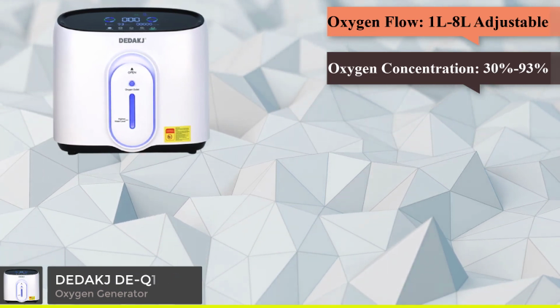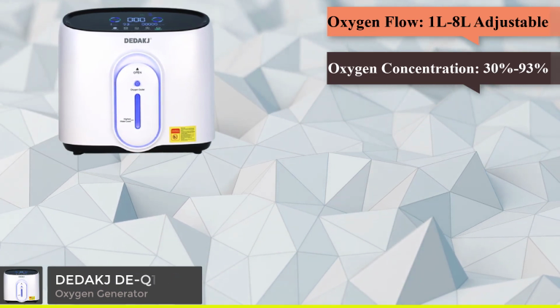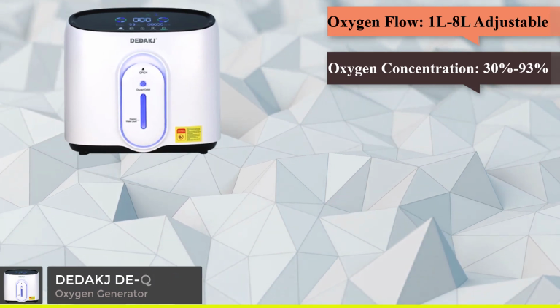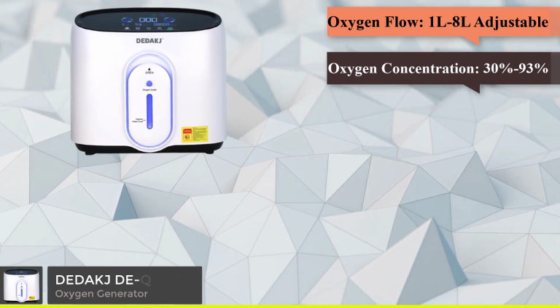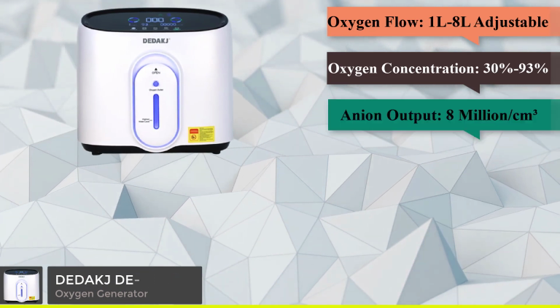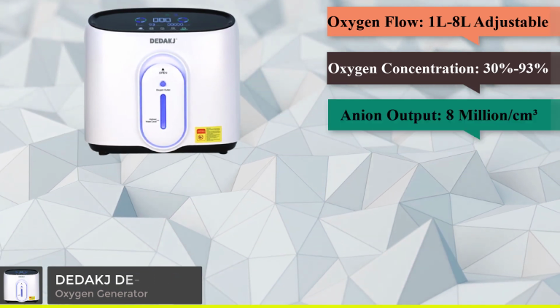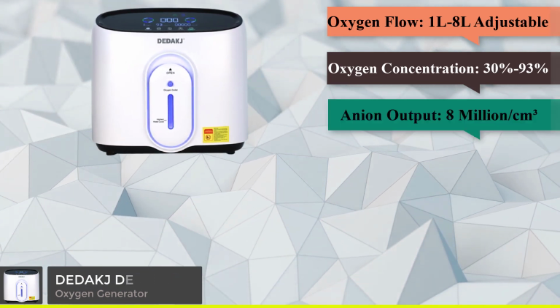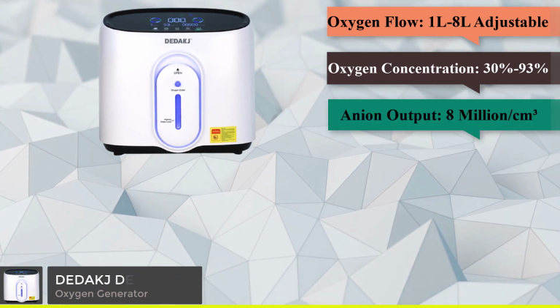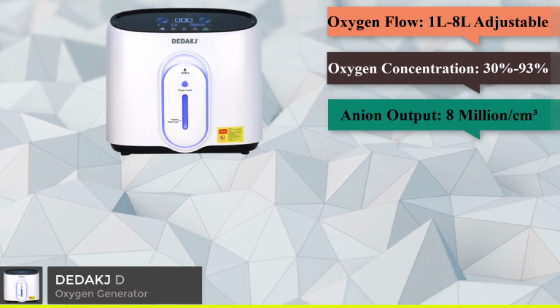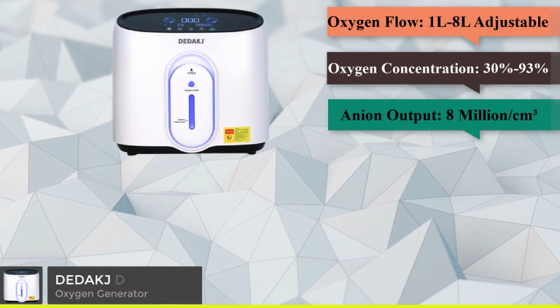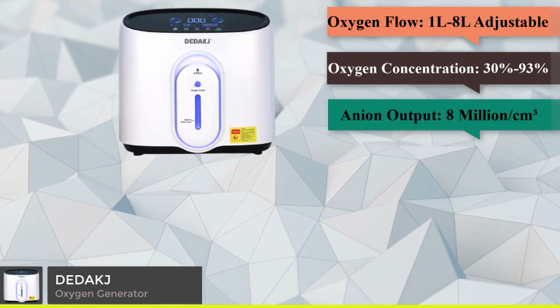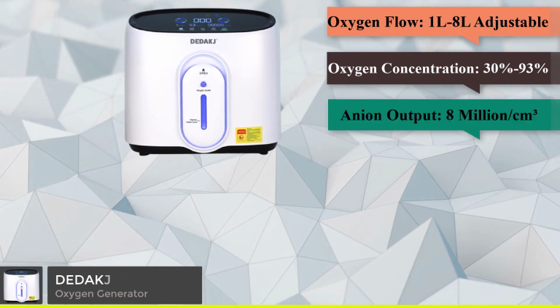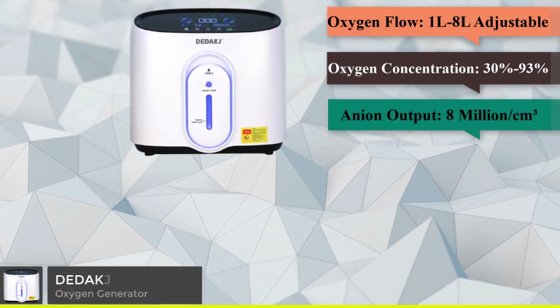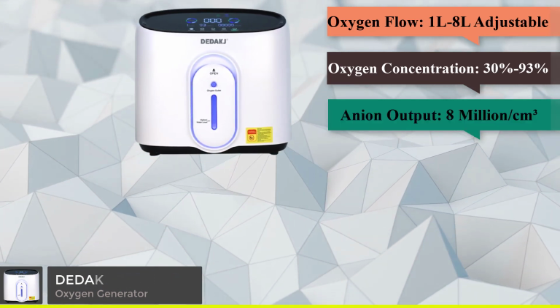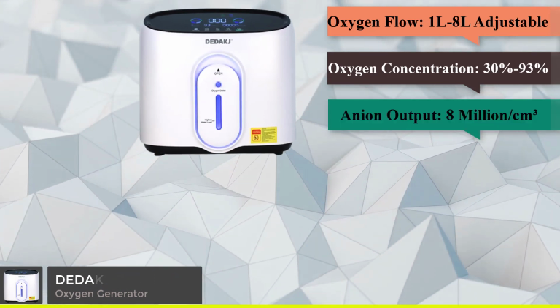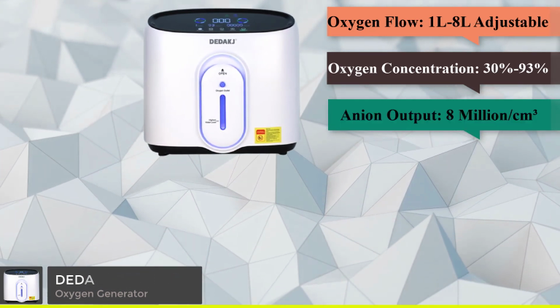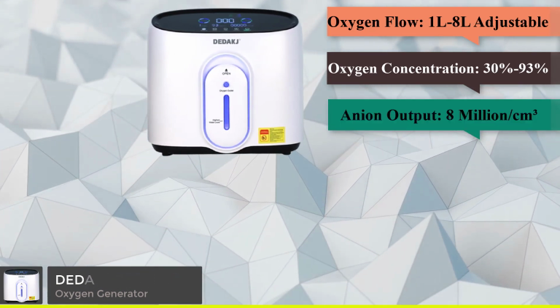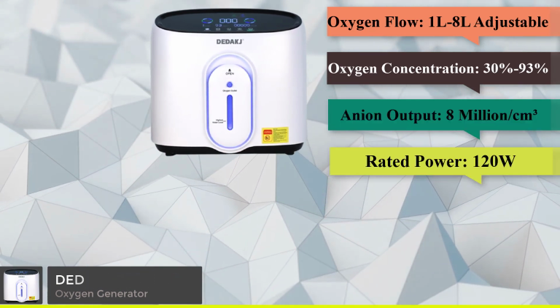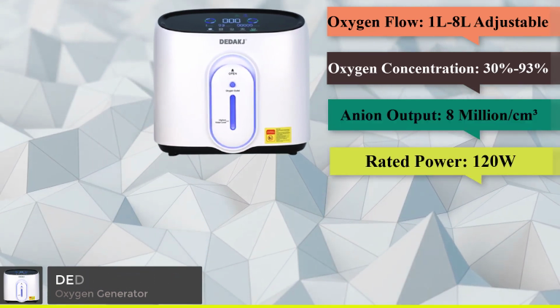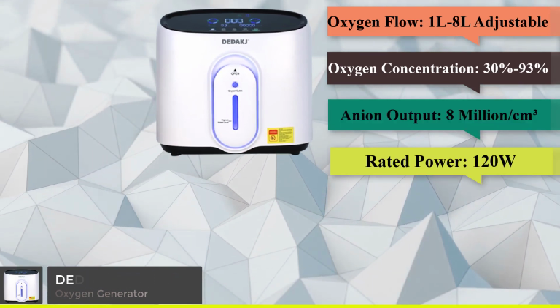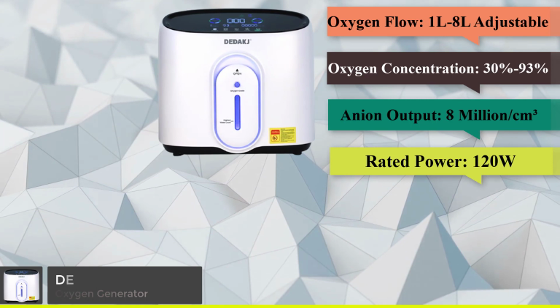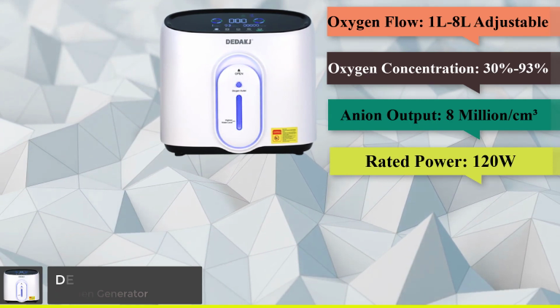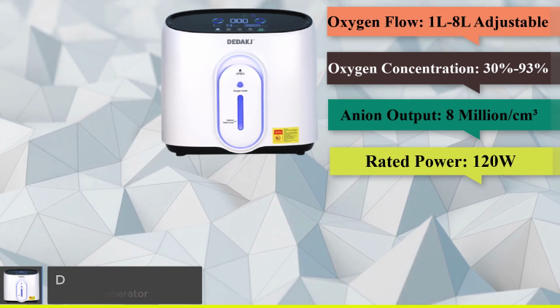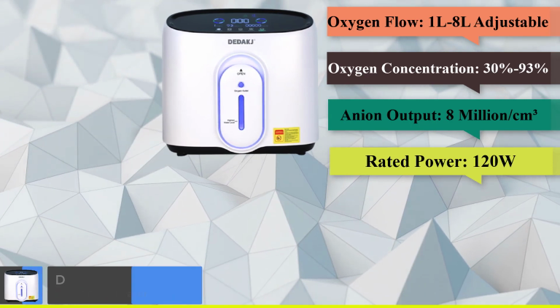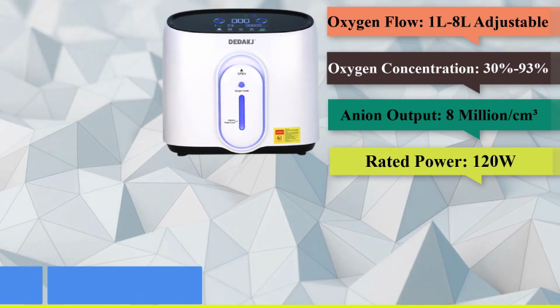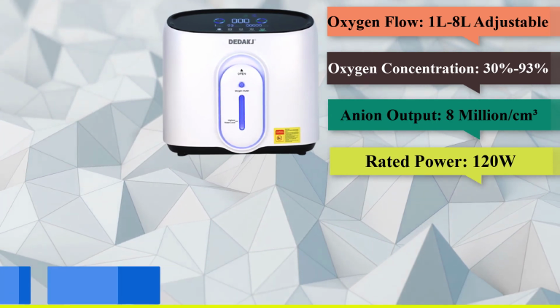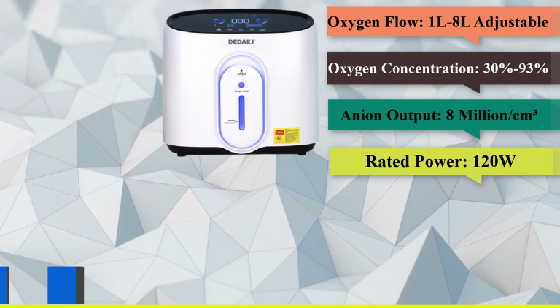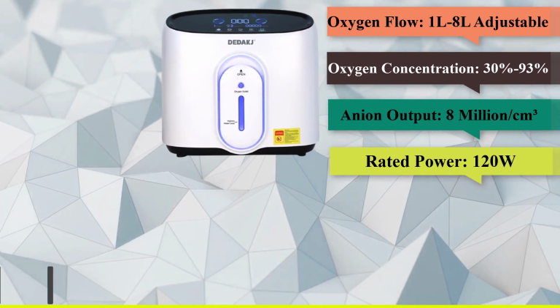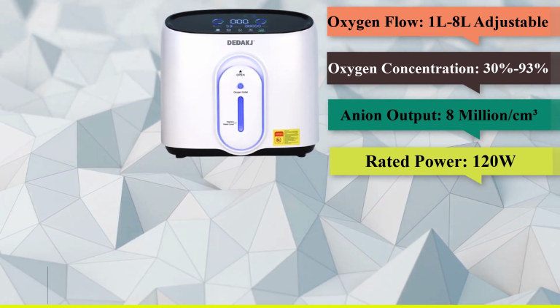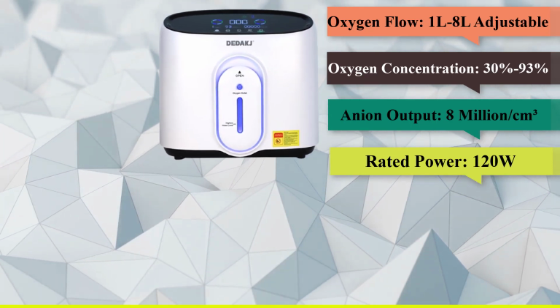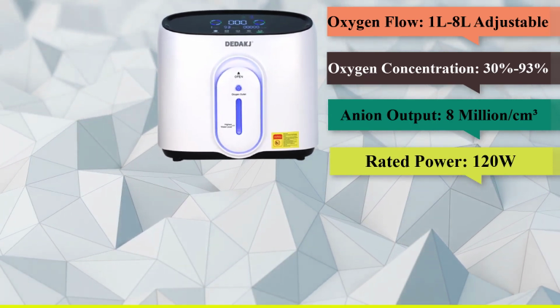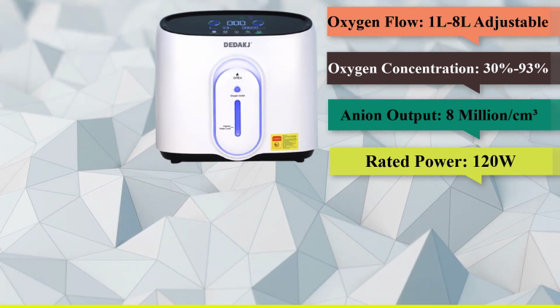Portable lightweight oxygen concentrator with low operation noise, also functioning as an oxygen generator machine.